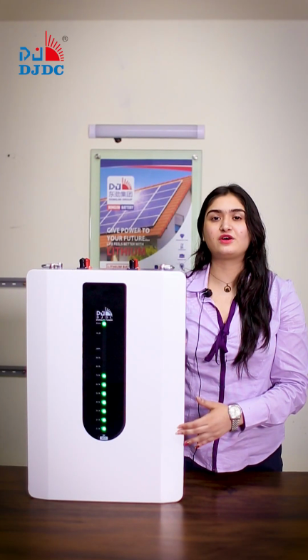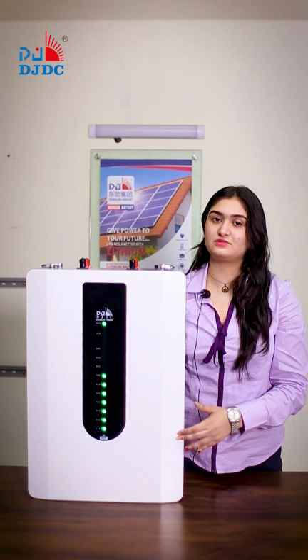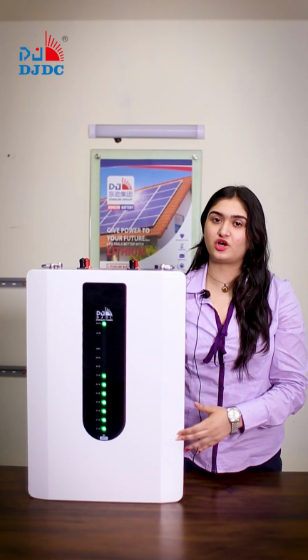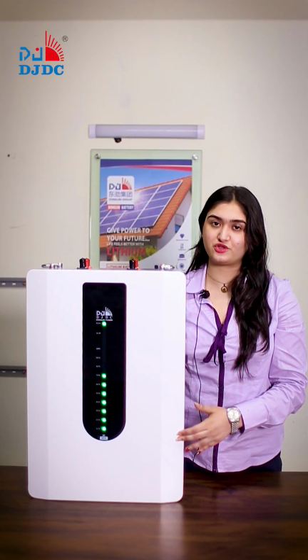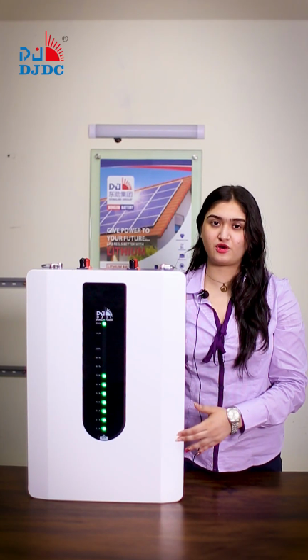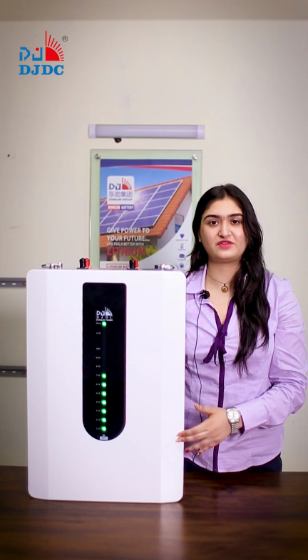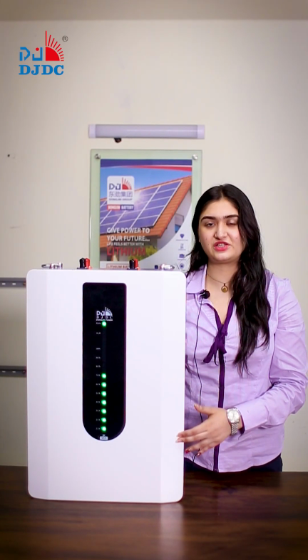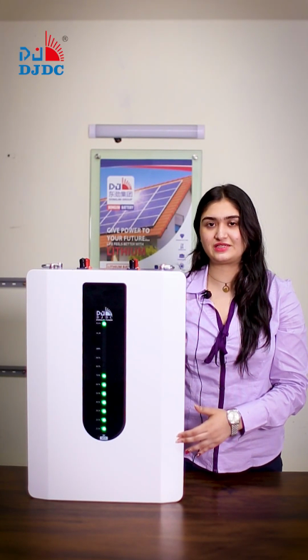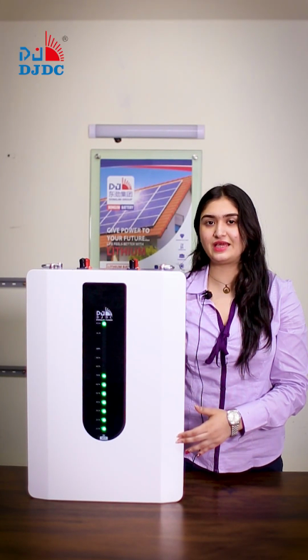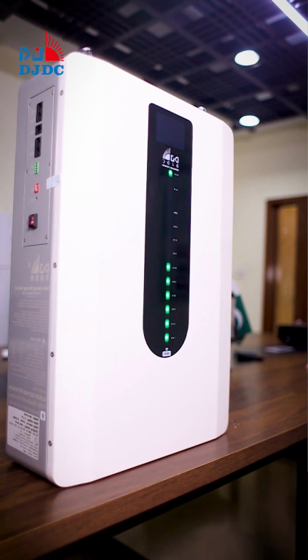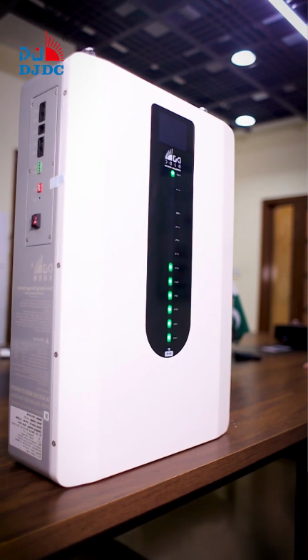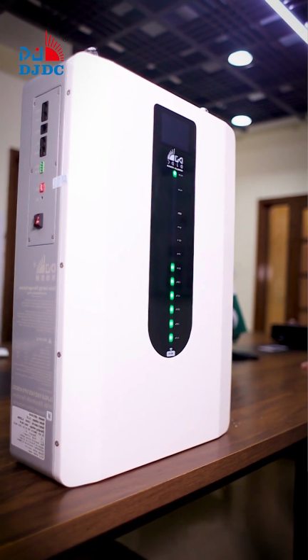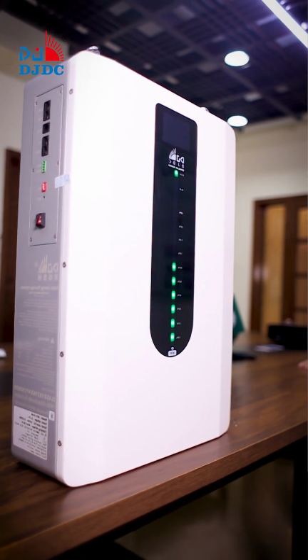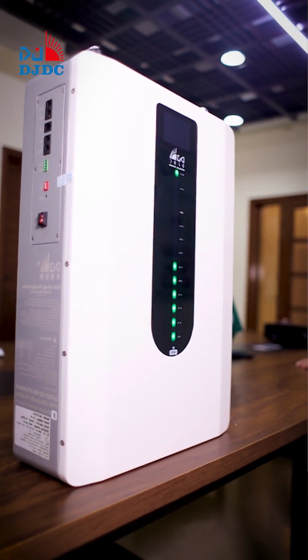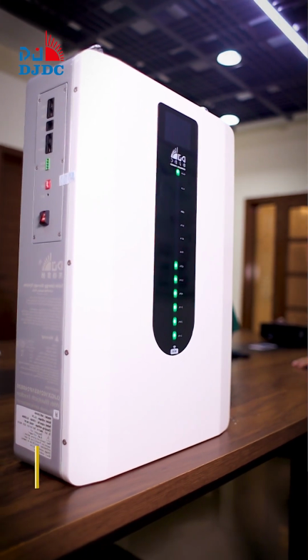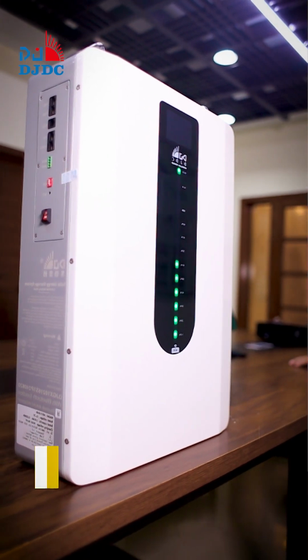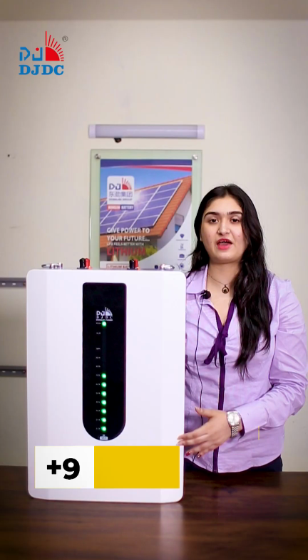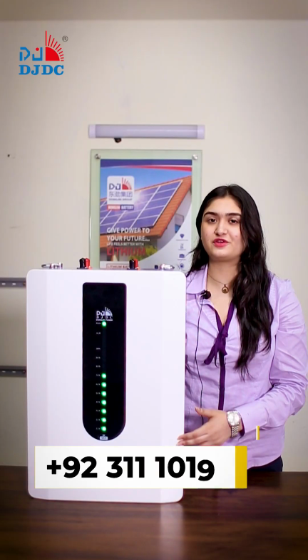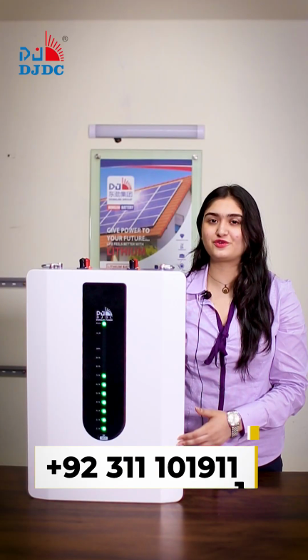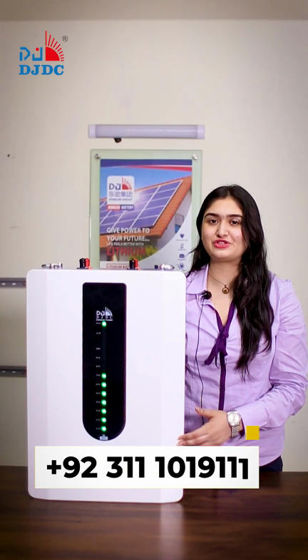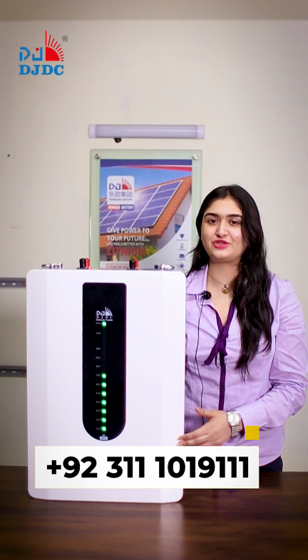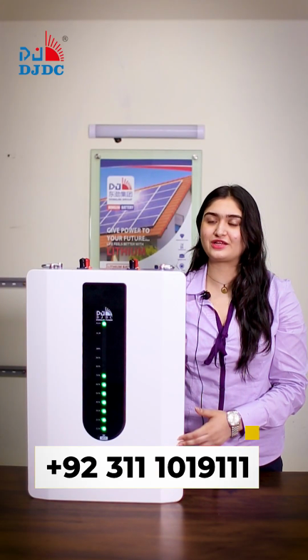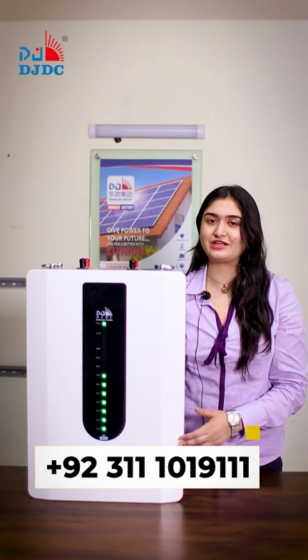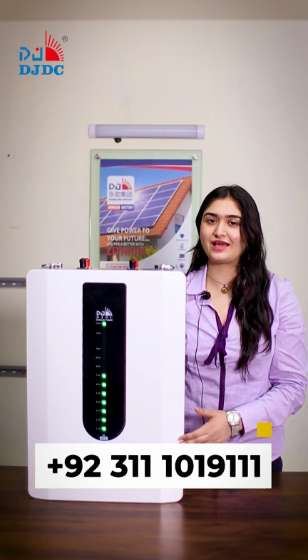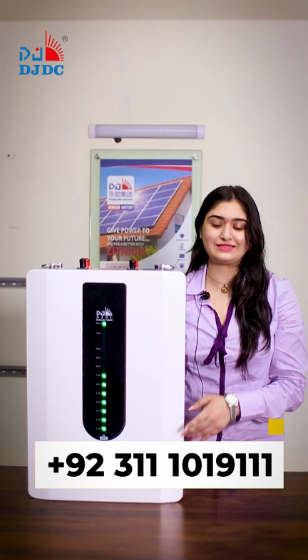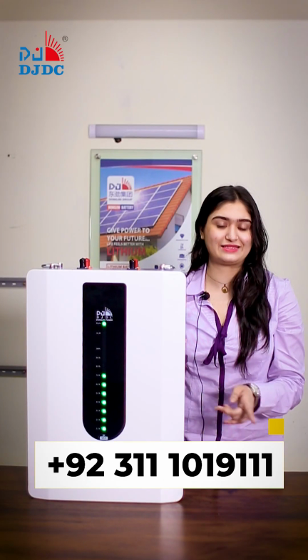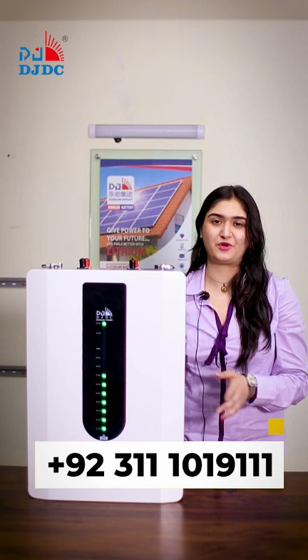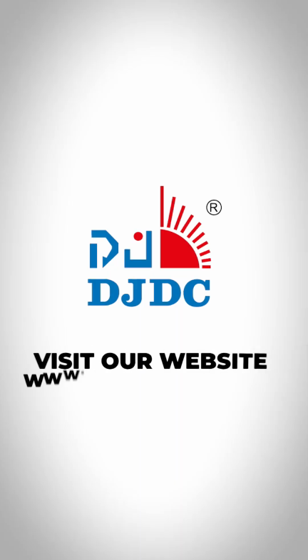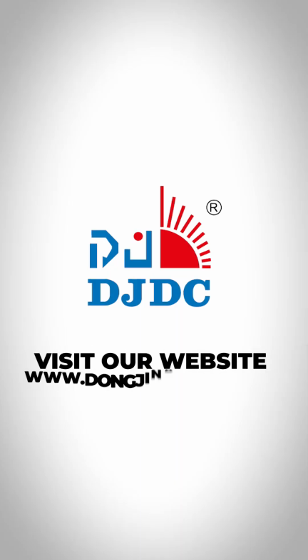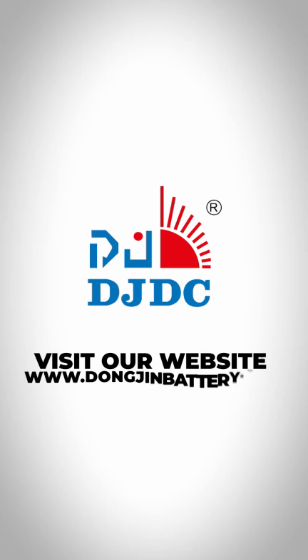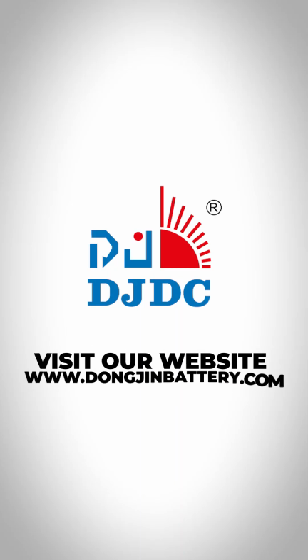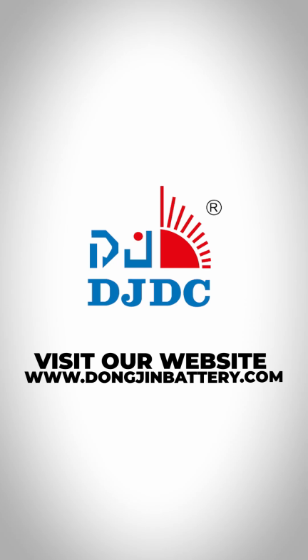That was a short intro of the DJDC Lithium Battery. If you have further questions, you can contact us with the number shown. Thank you.